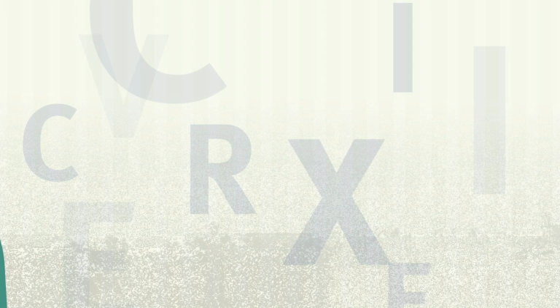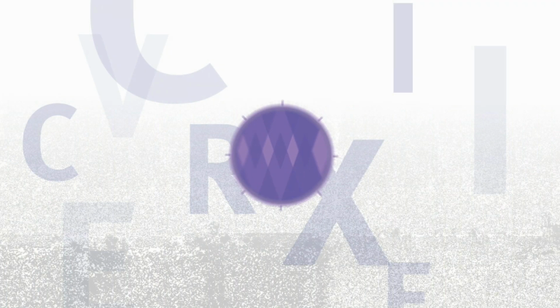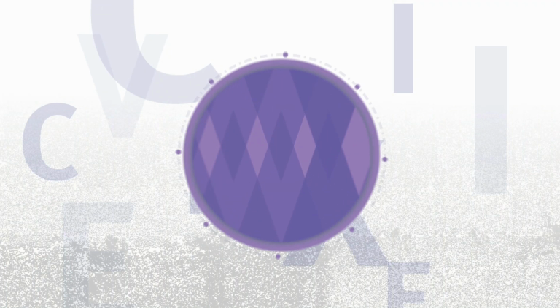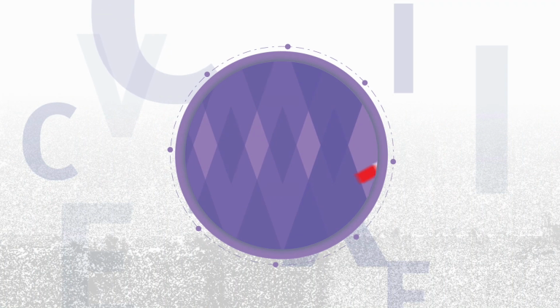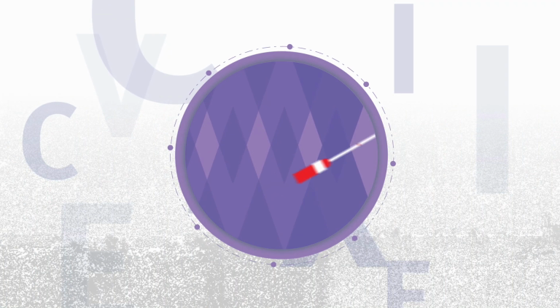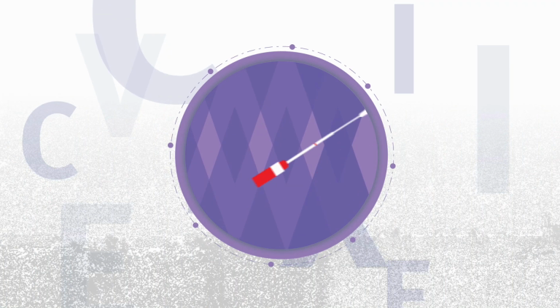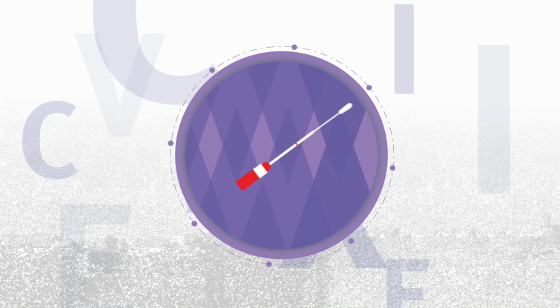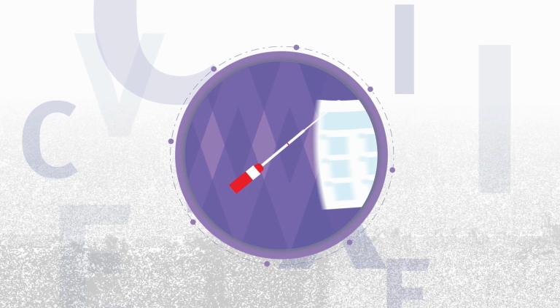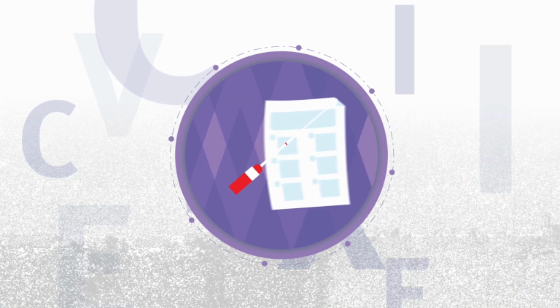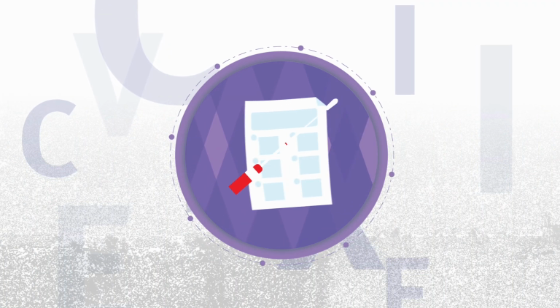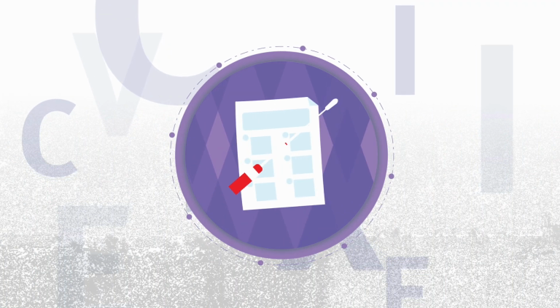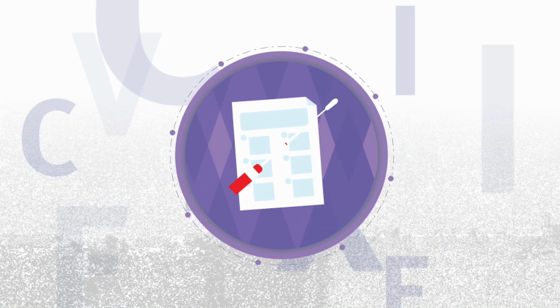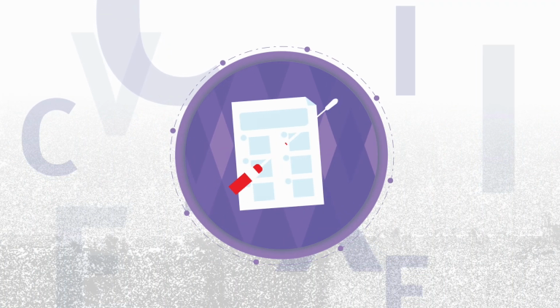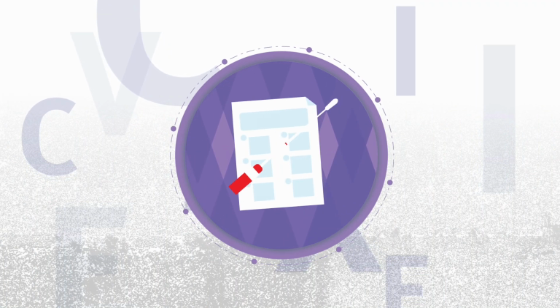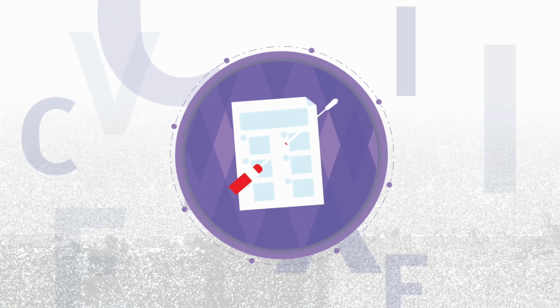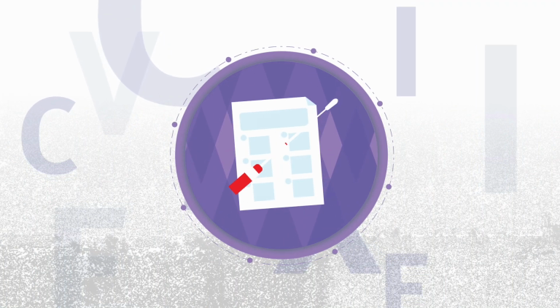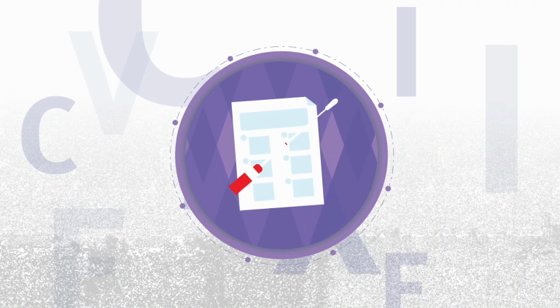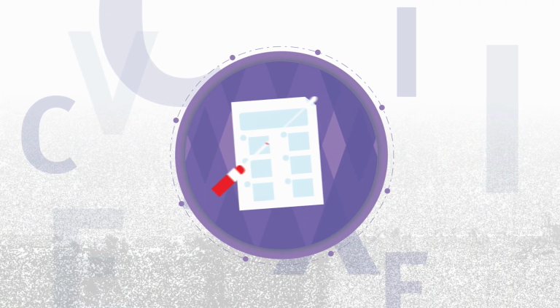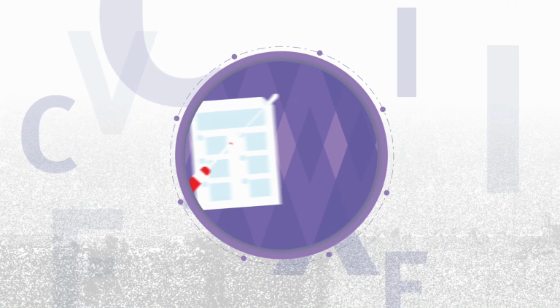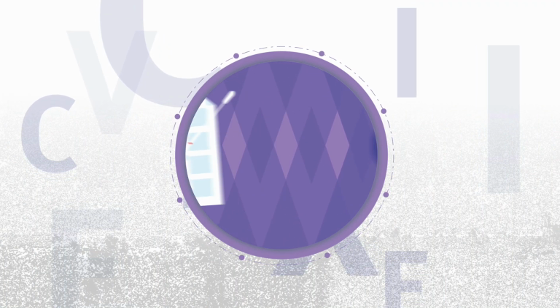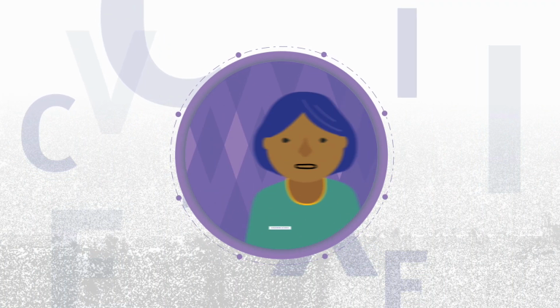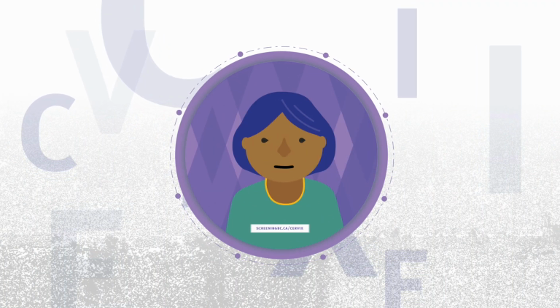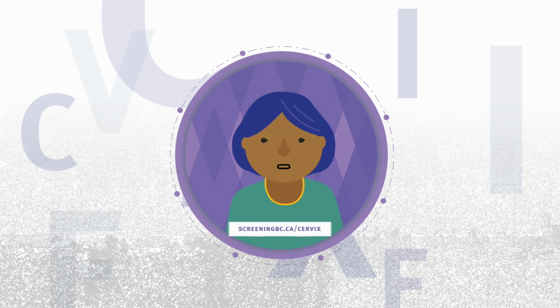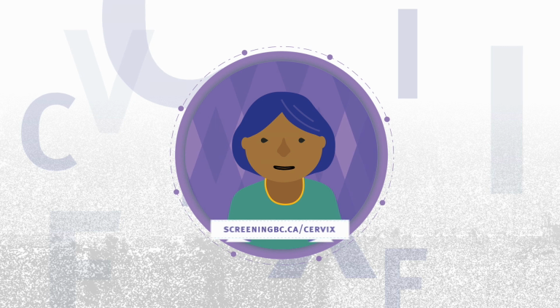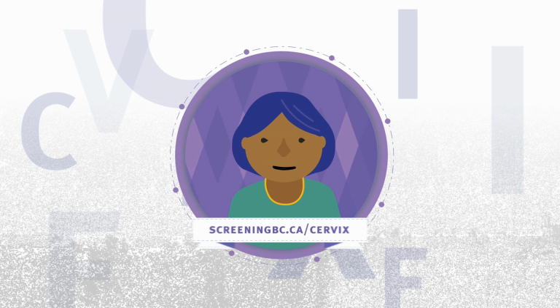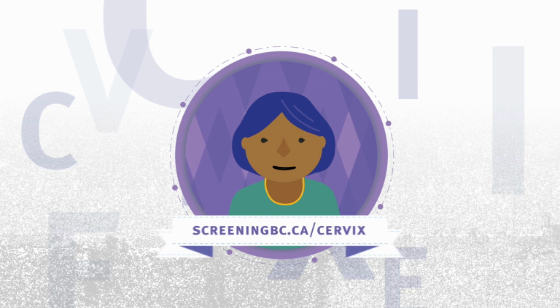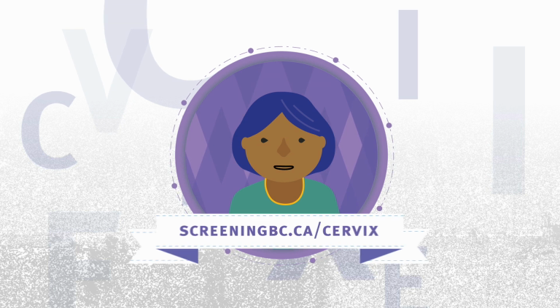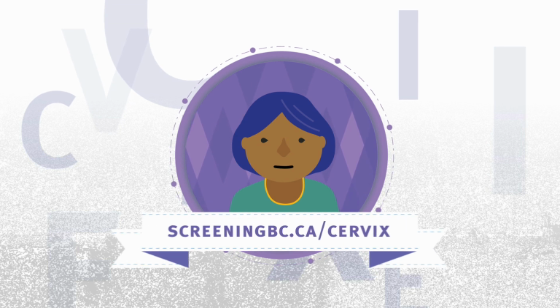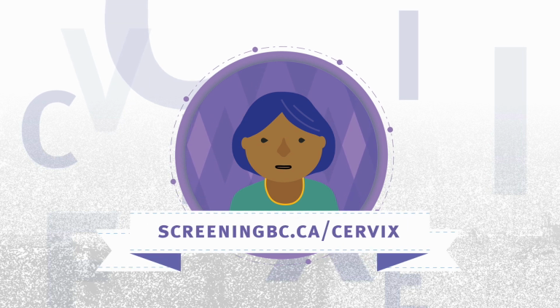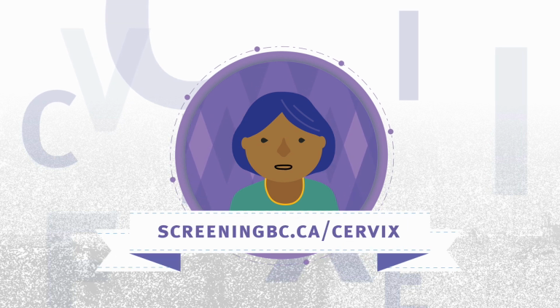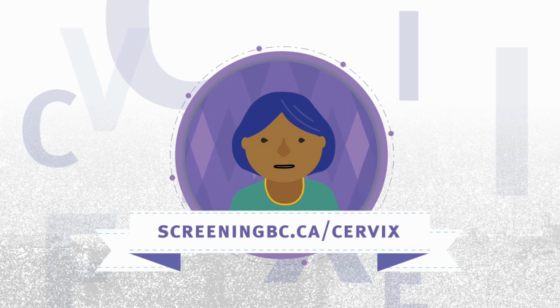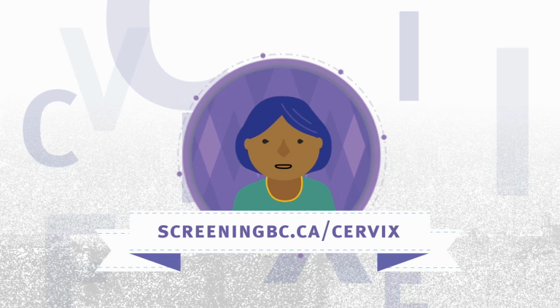To request a screening kit or learn more about this quick and easy way to screen for cervical cancer, visit this website.